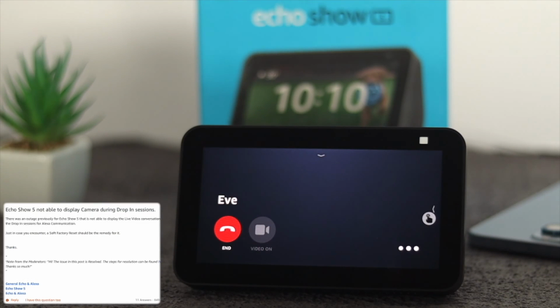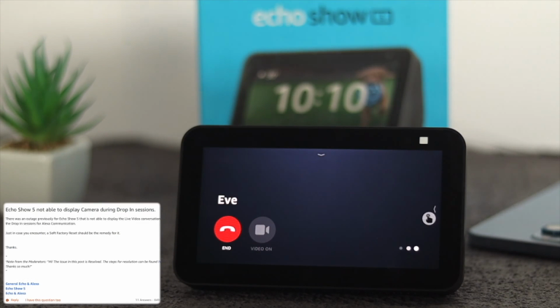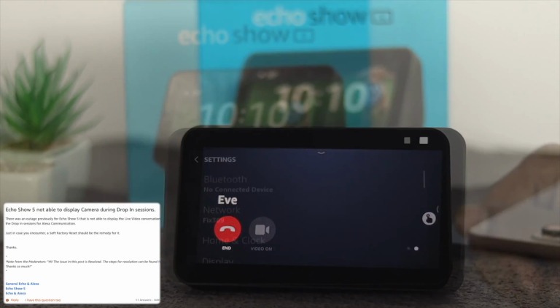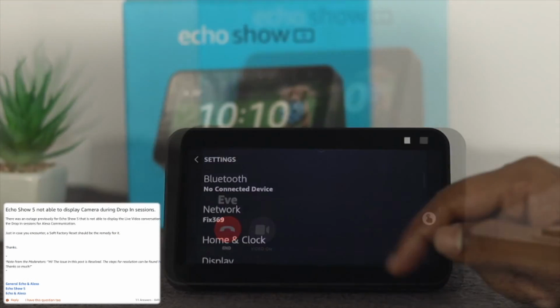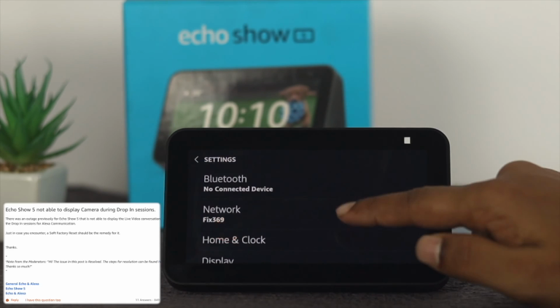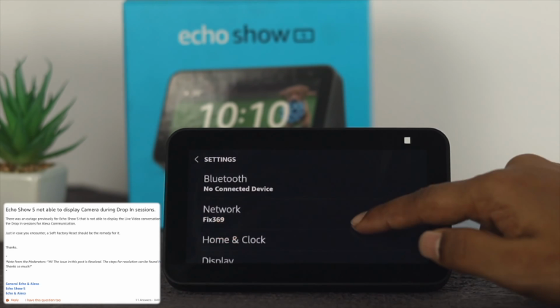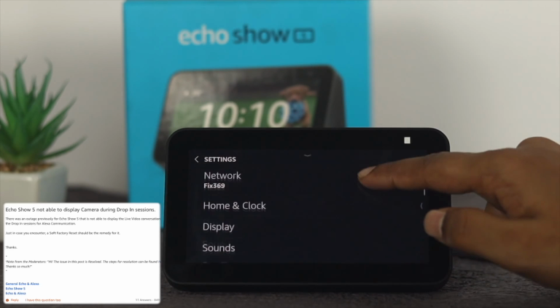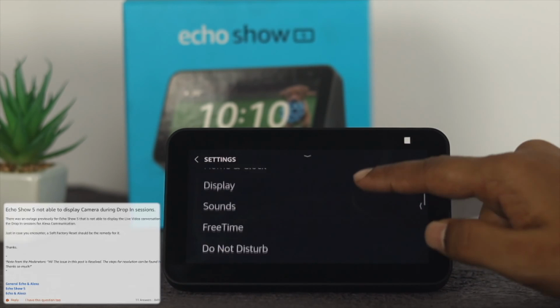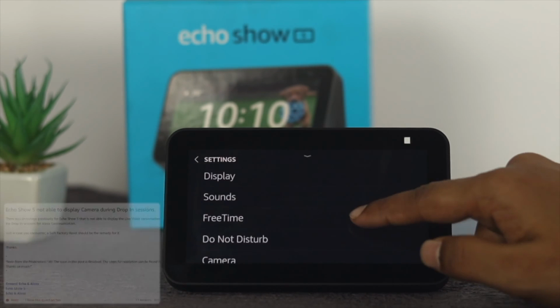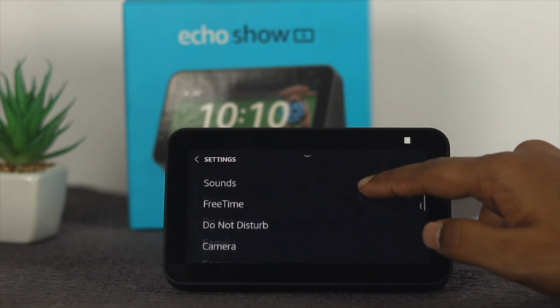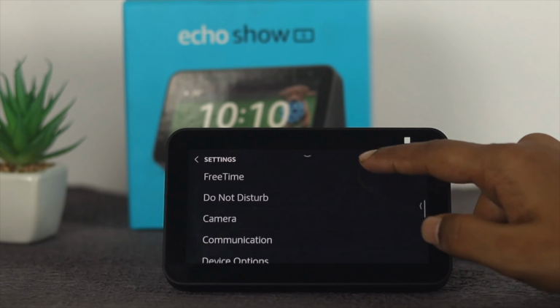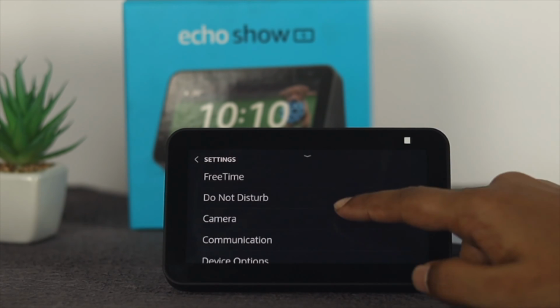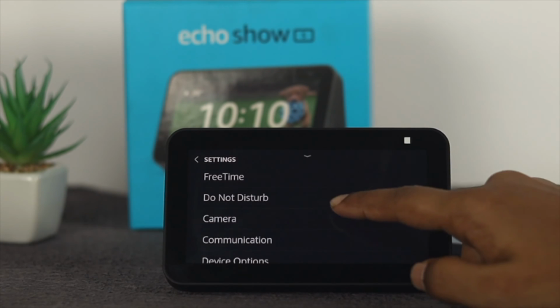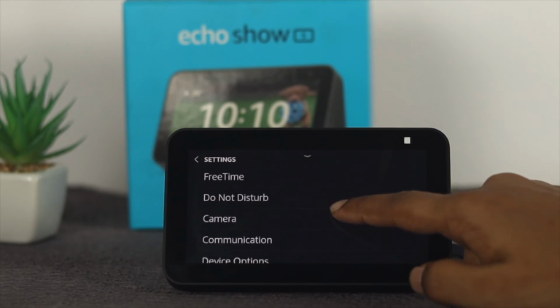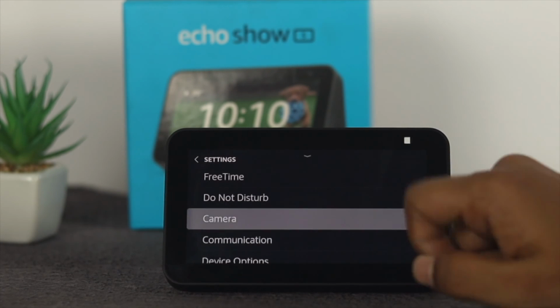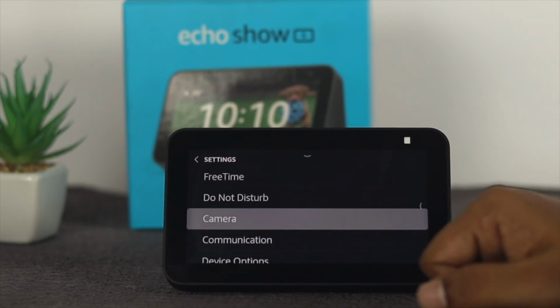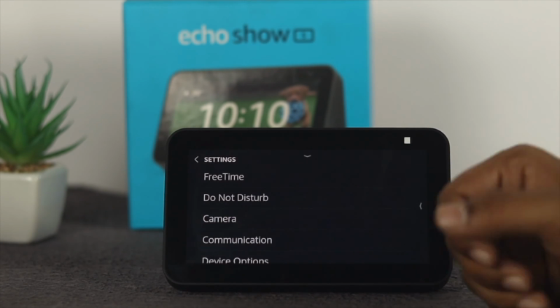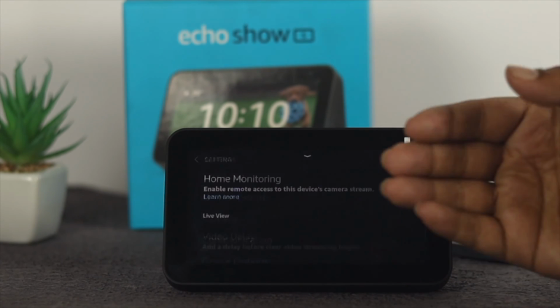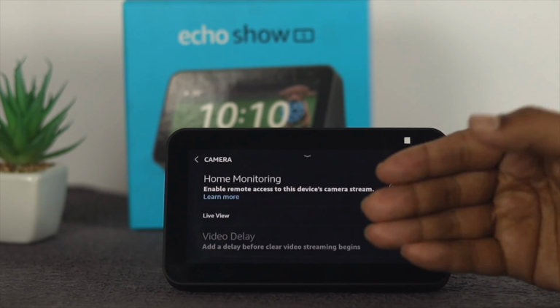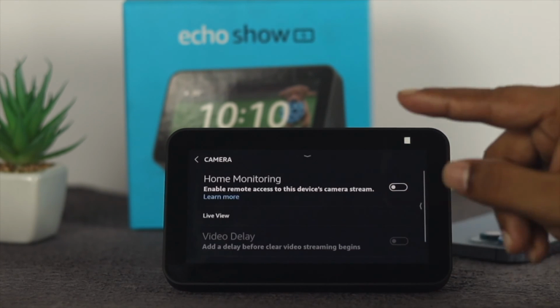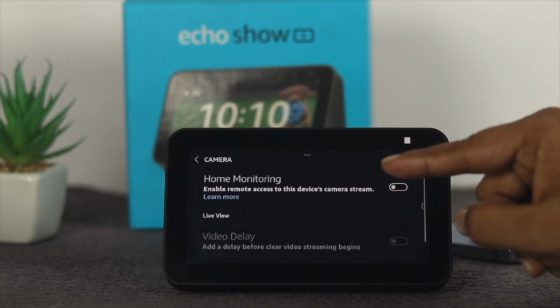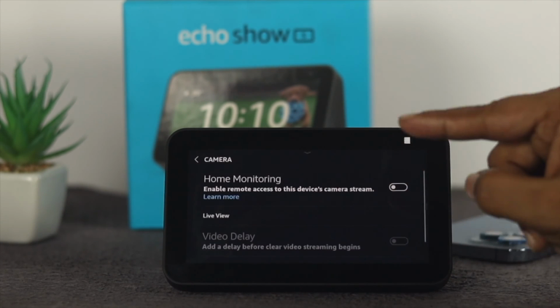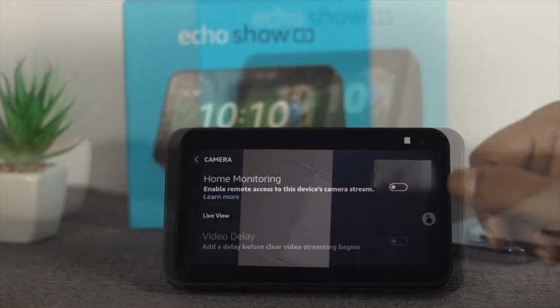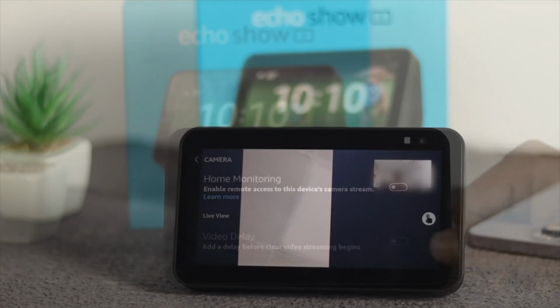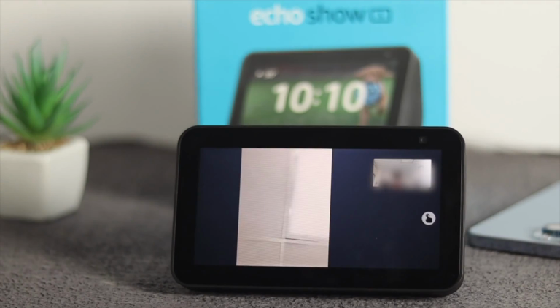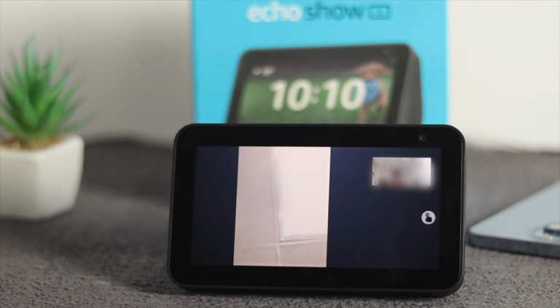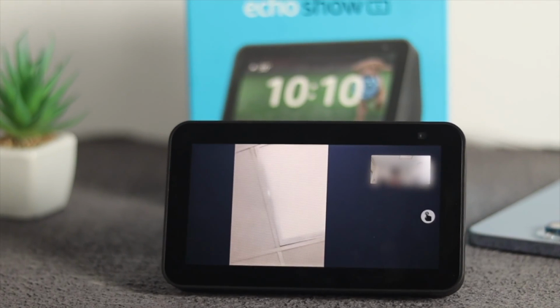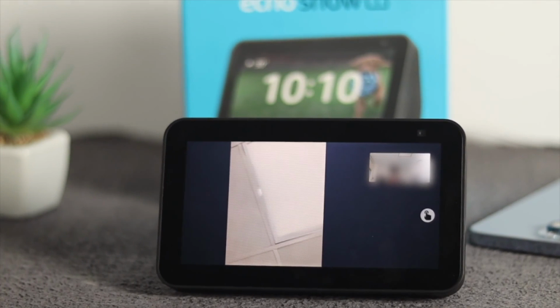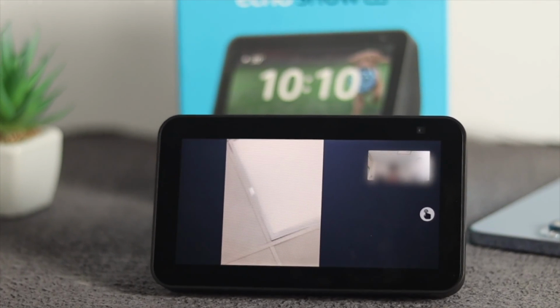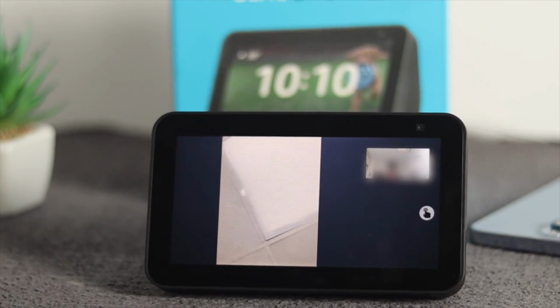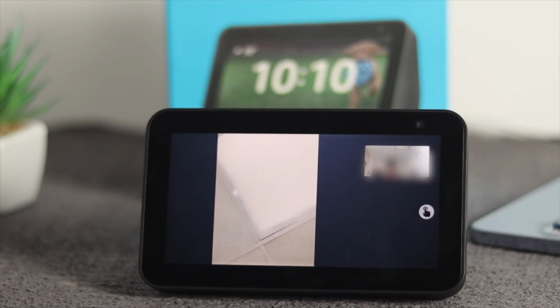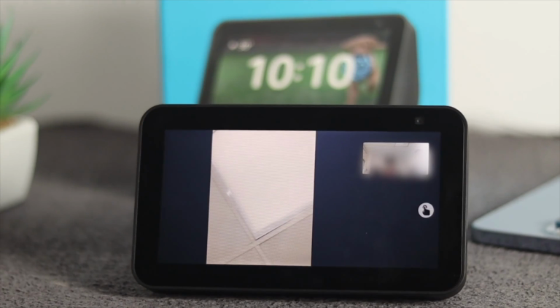If you're having any problem with your camera with your Amazon Echo Show 5, don't worry, just watch these steps to solve your problem.